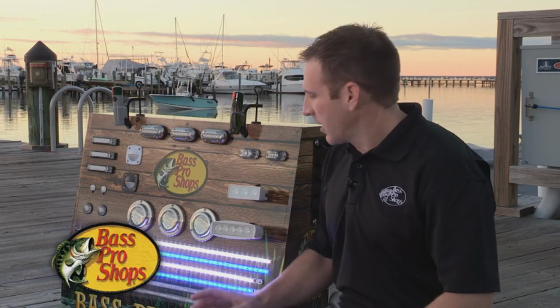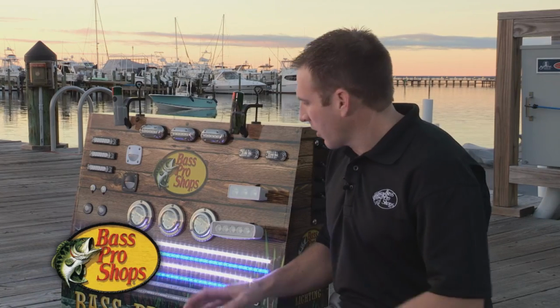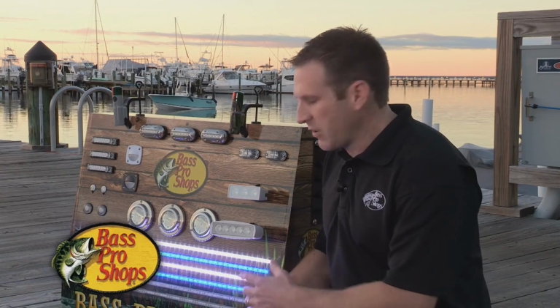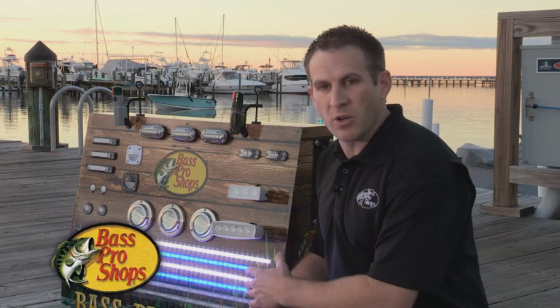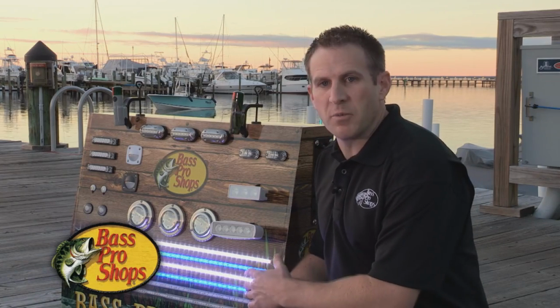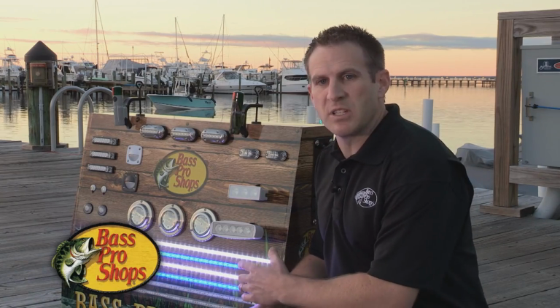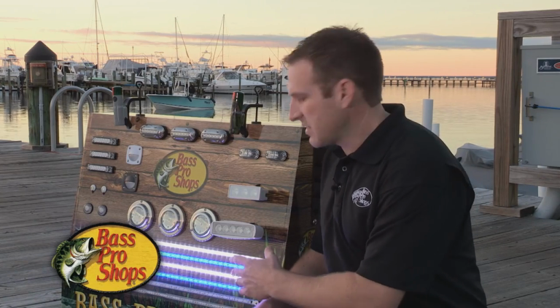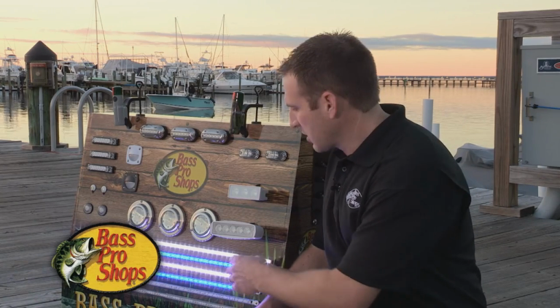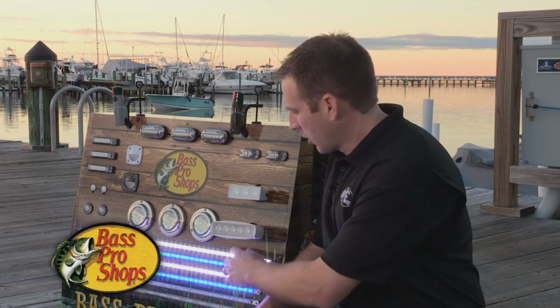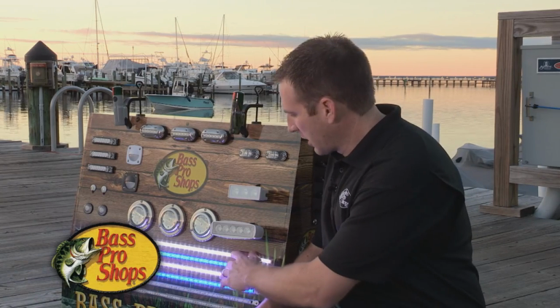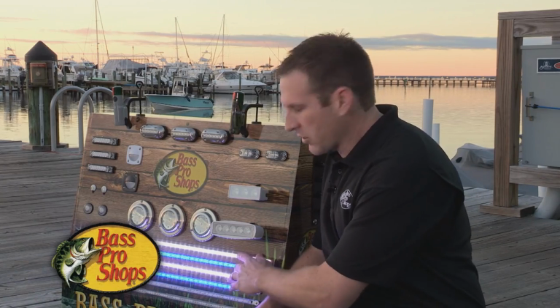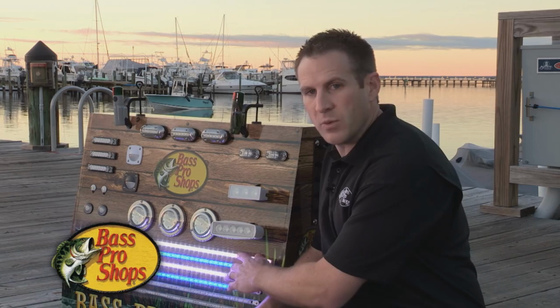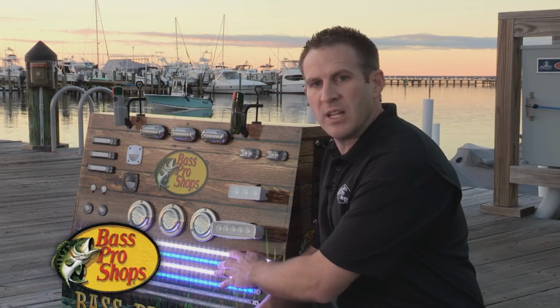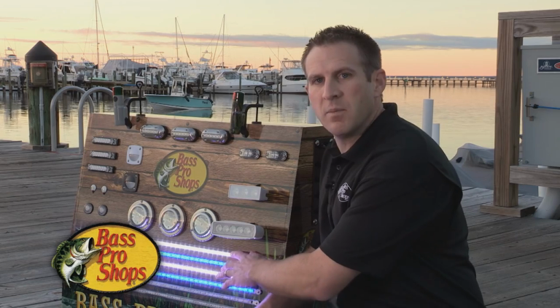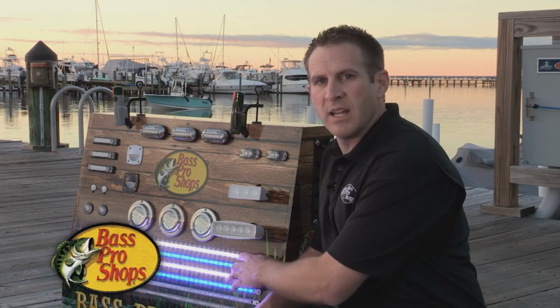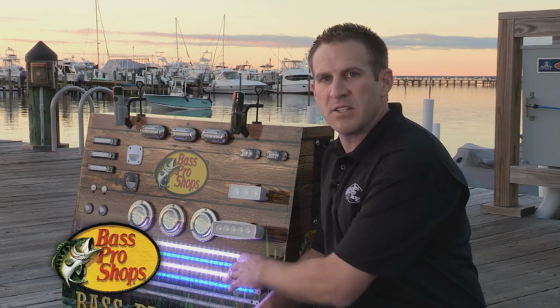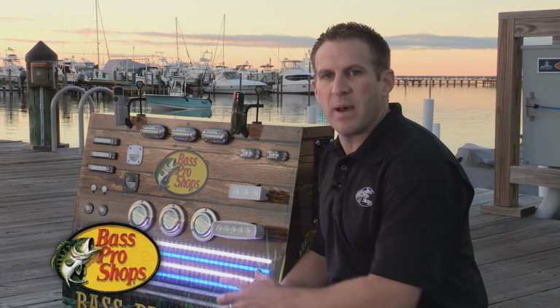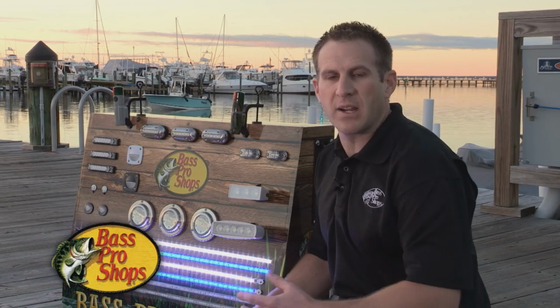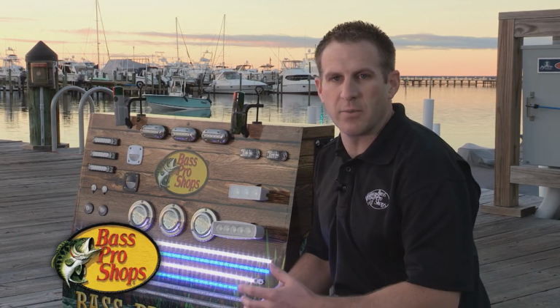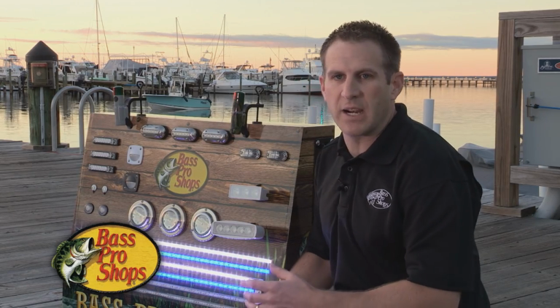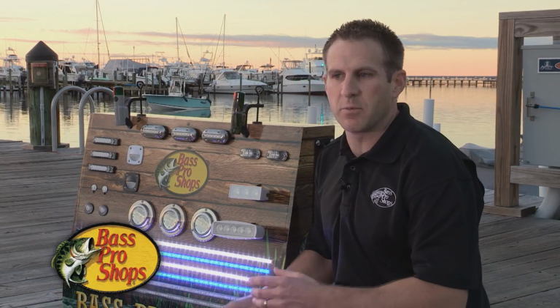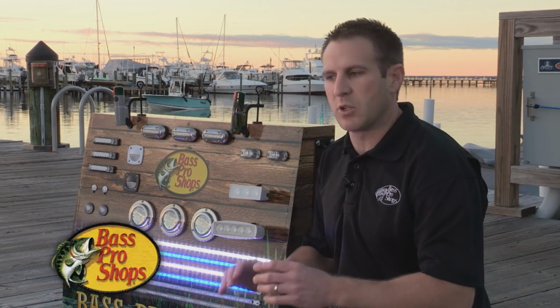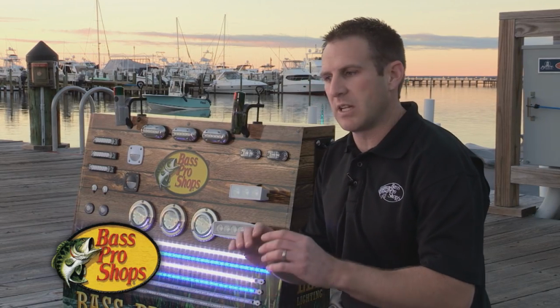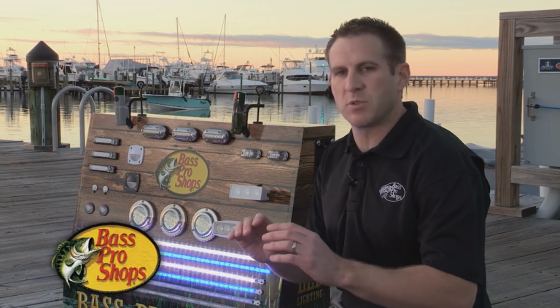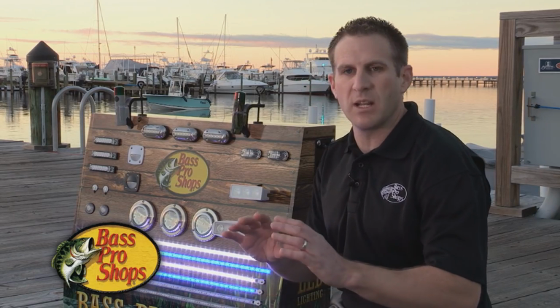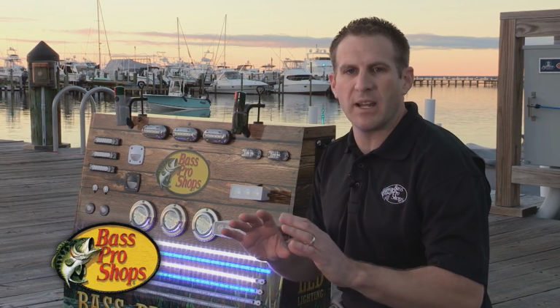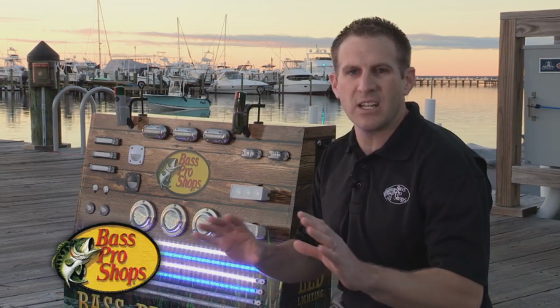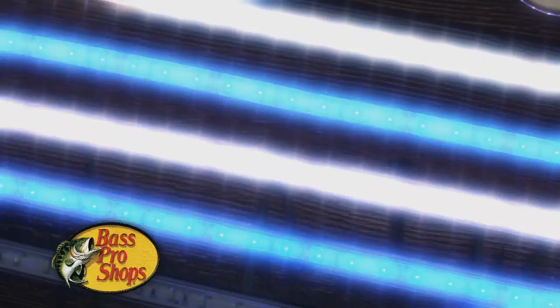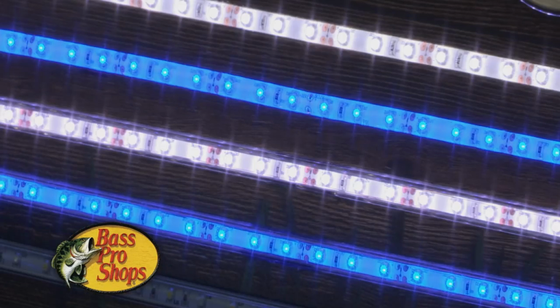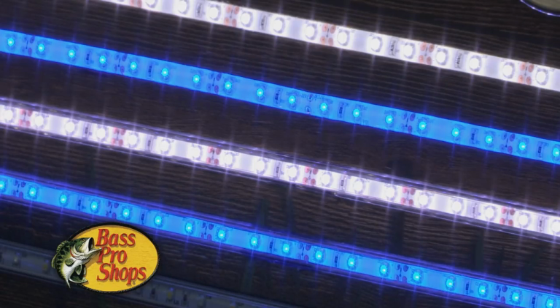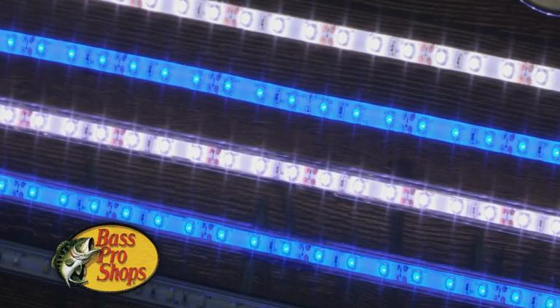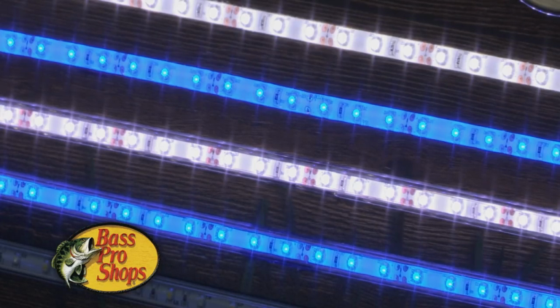The other great feature of them is the easy install. They've got 3M adhesive backing on the back of them. You can use them on about any clean surface in your boat.